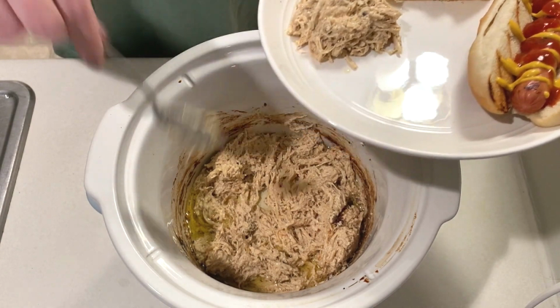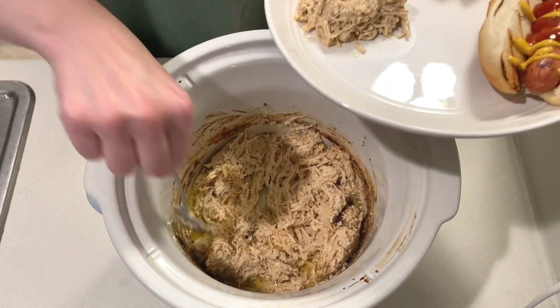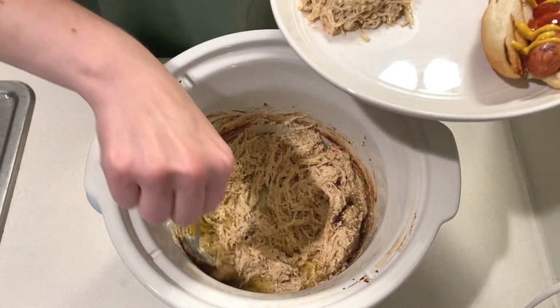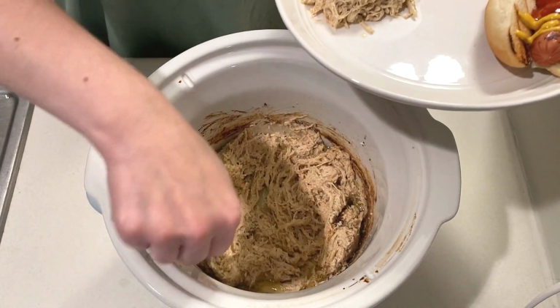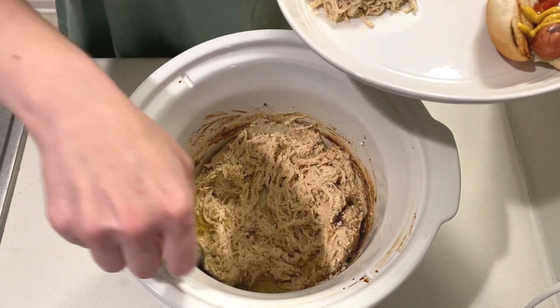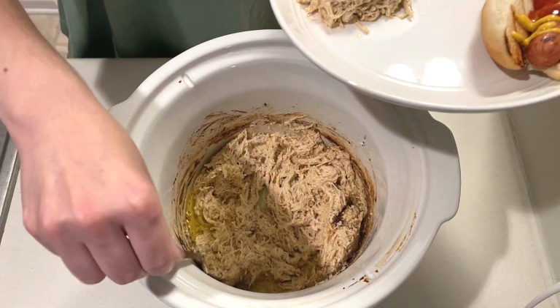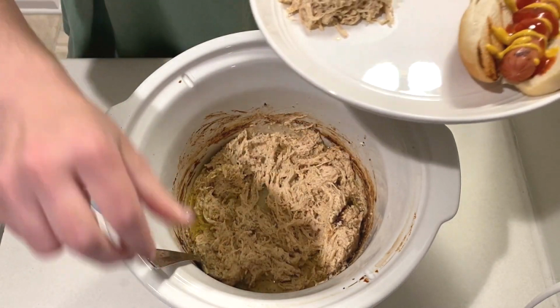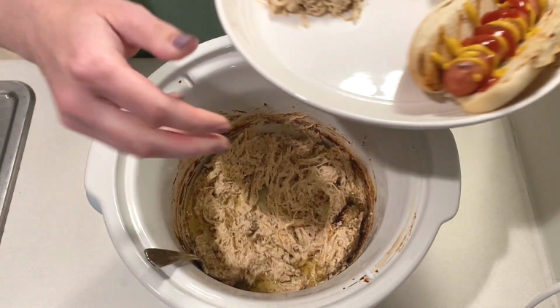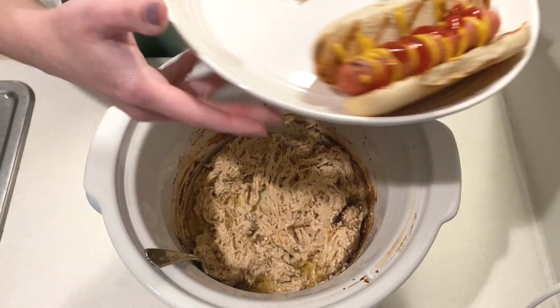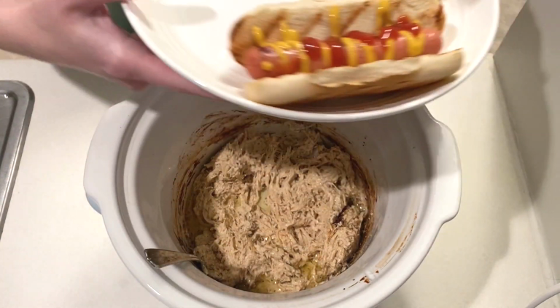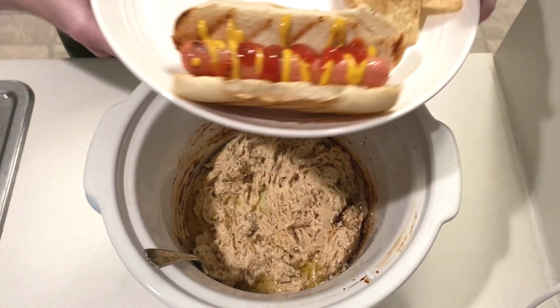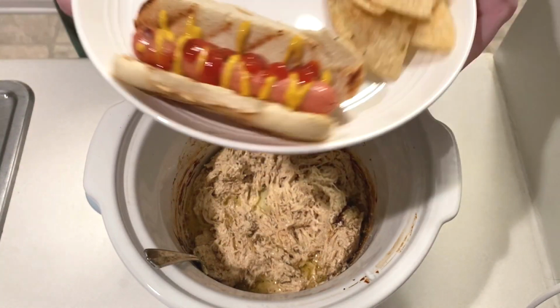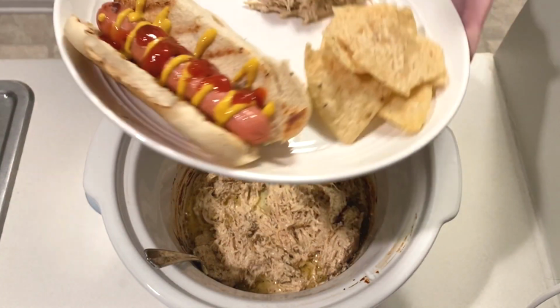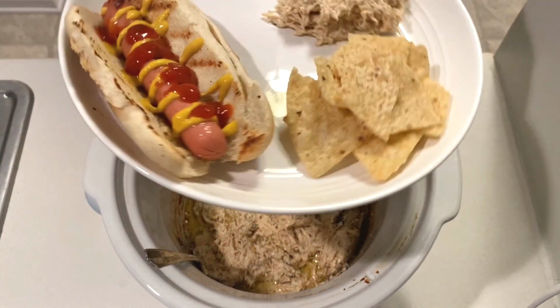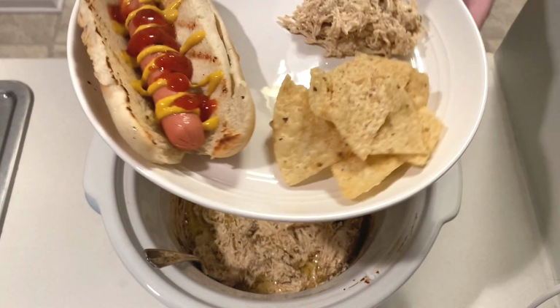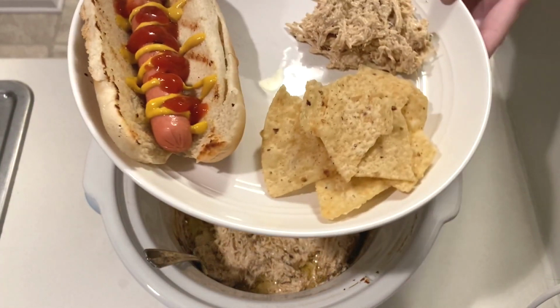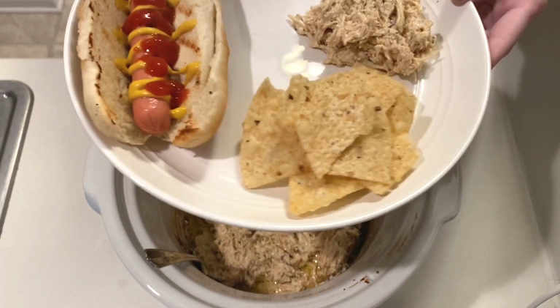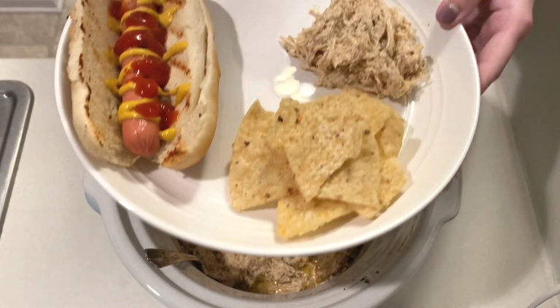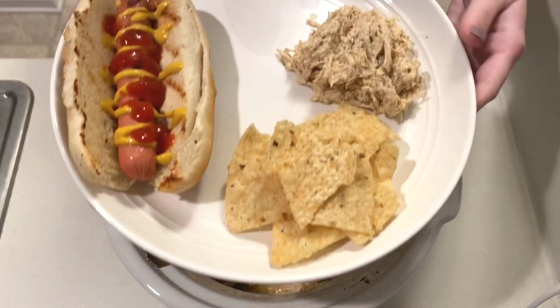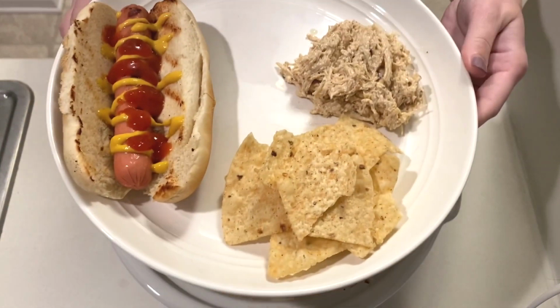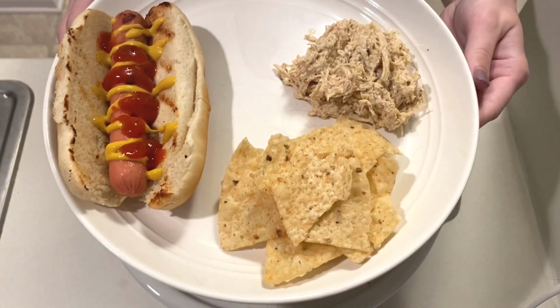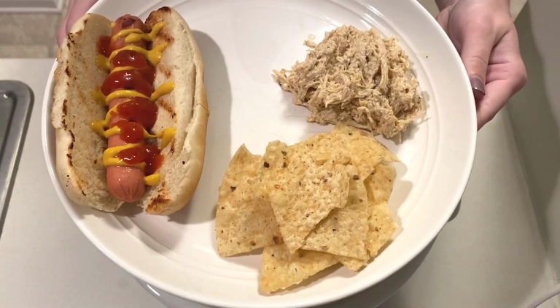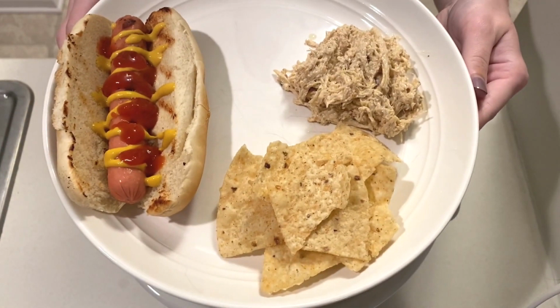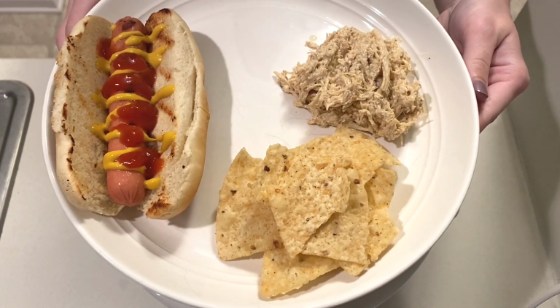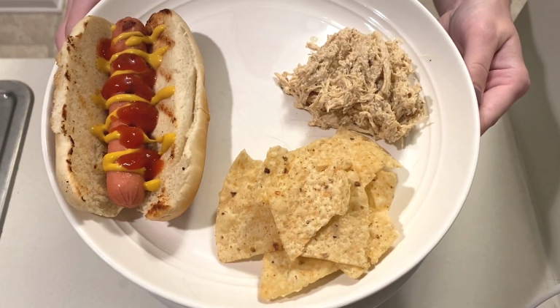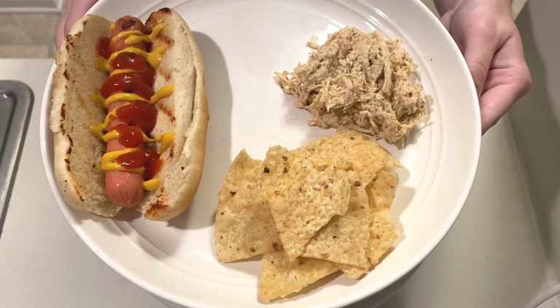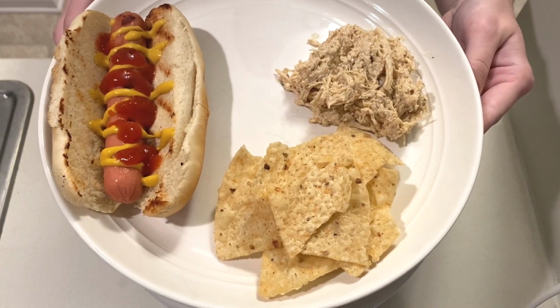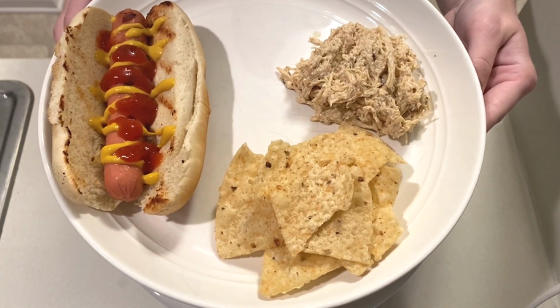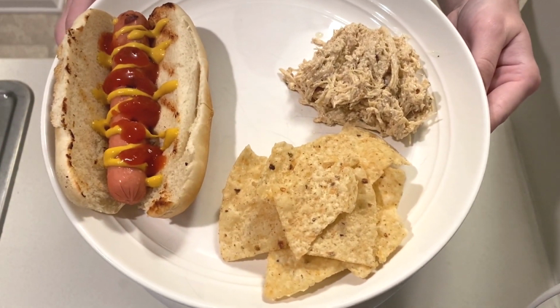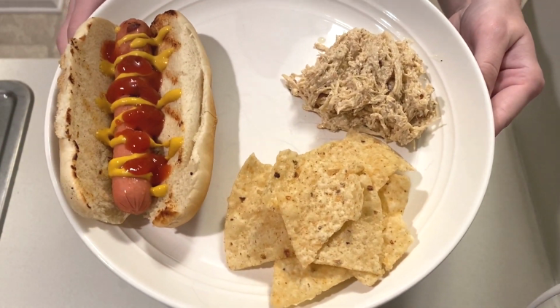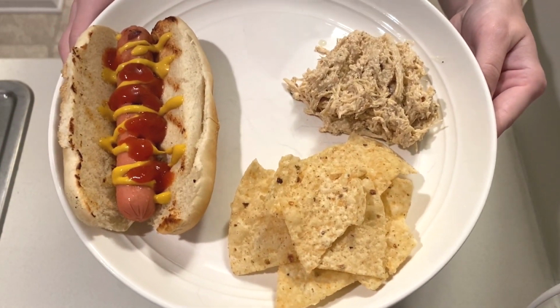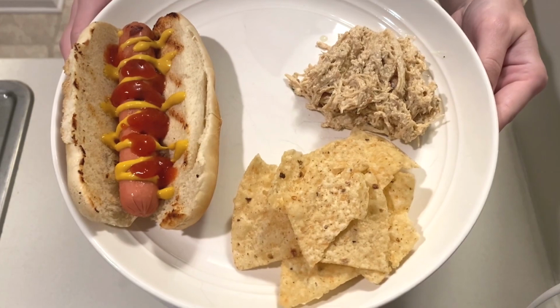Next time I would skip the butter because all that really did was pull up on the sides. Even with the leftovers the butter didn't get absorbed in. We also had hot dogs on this night.